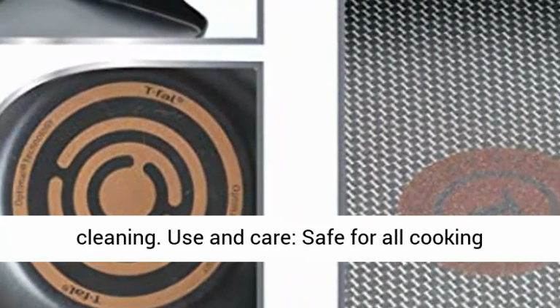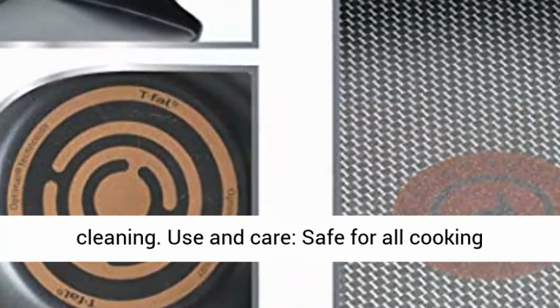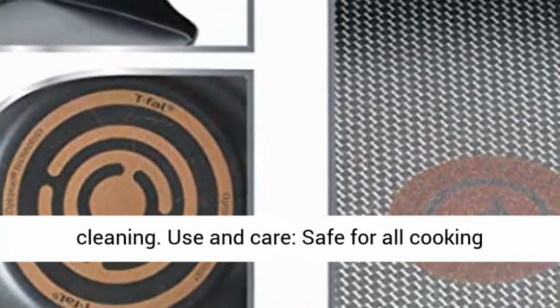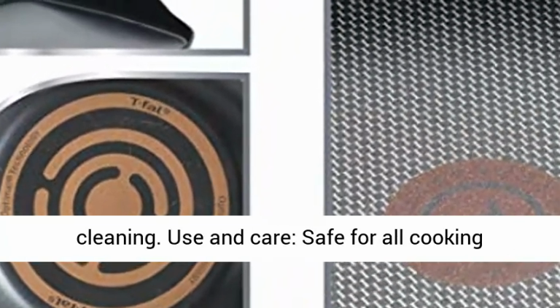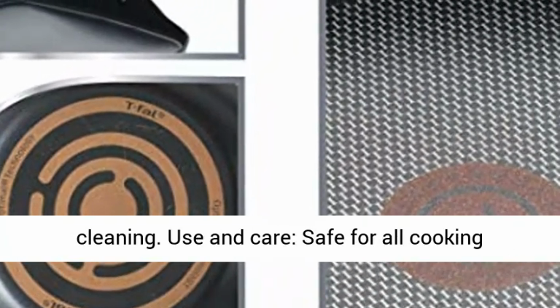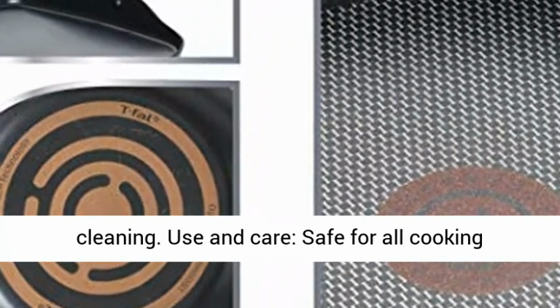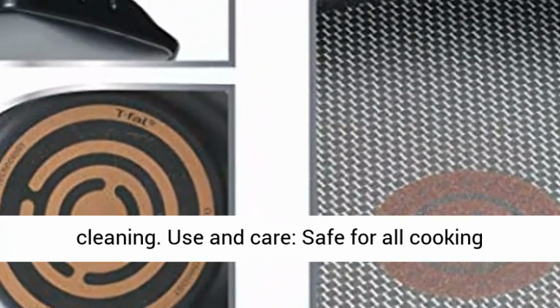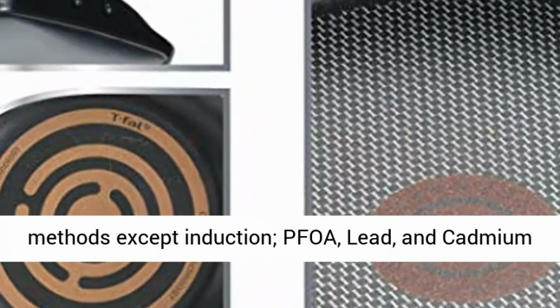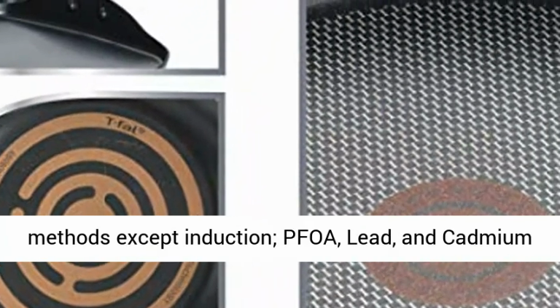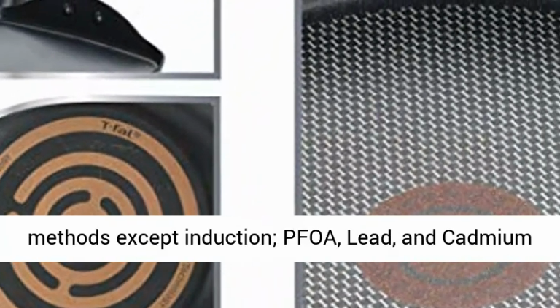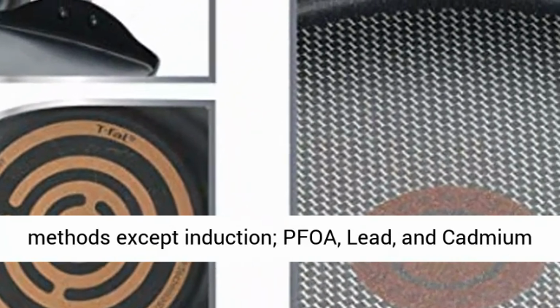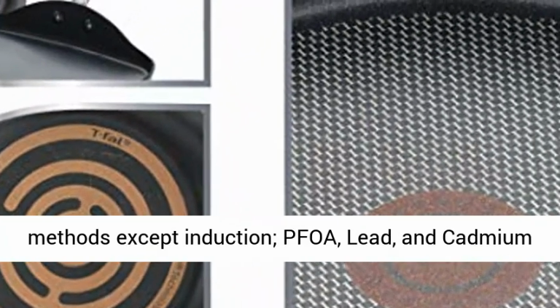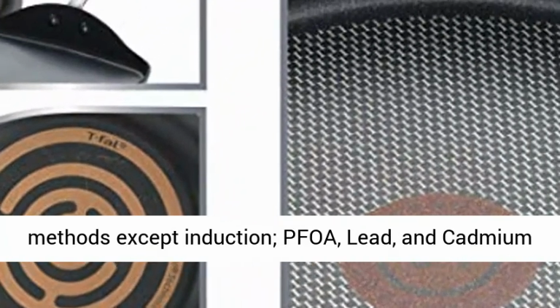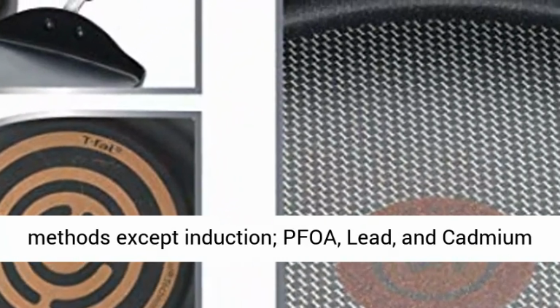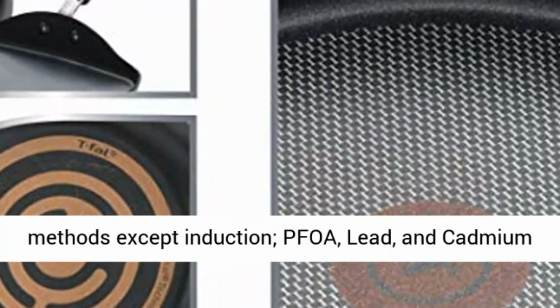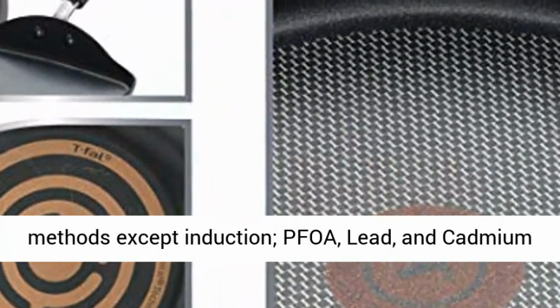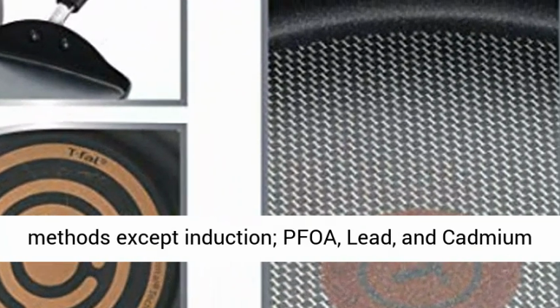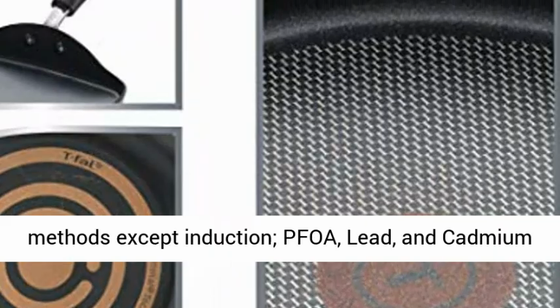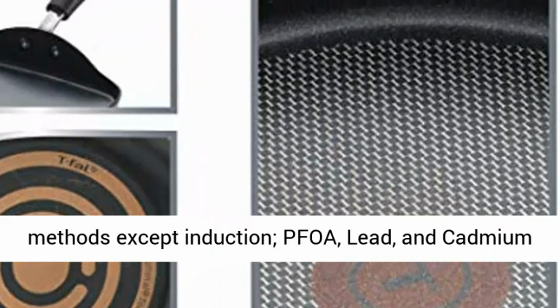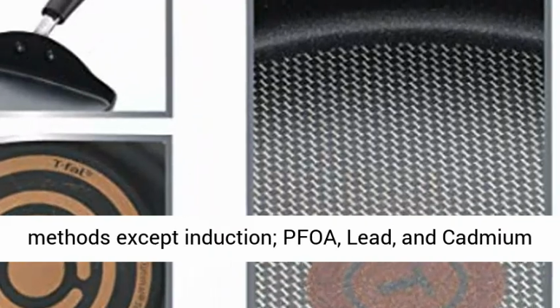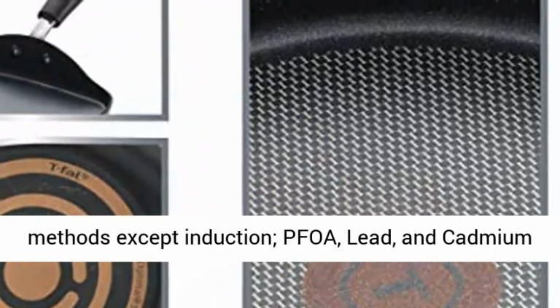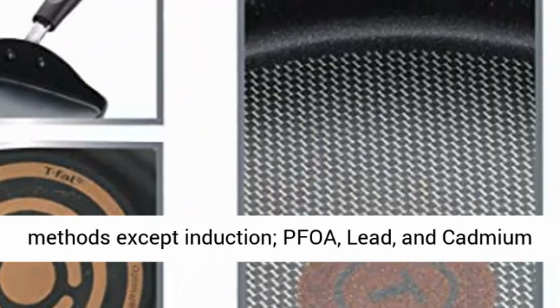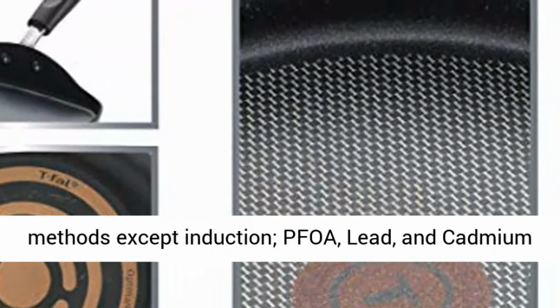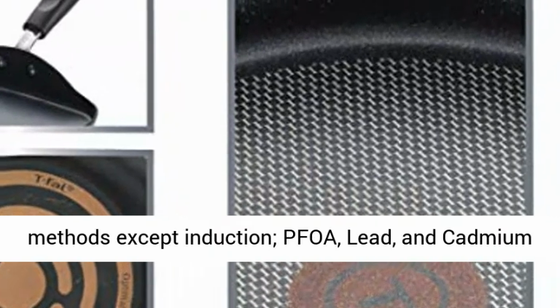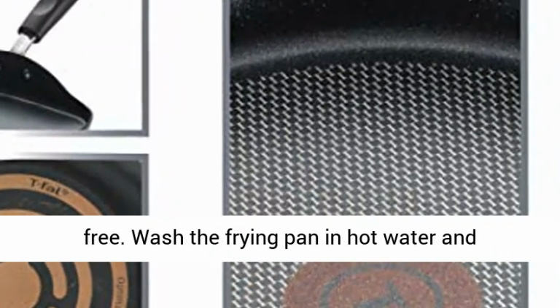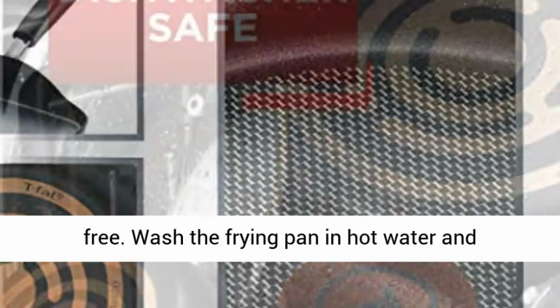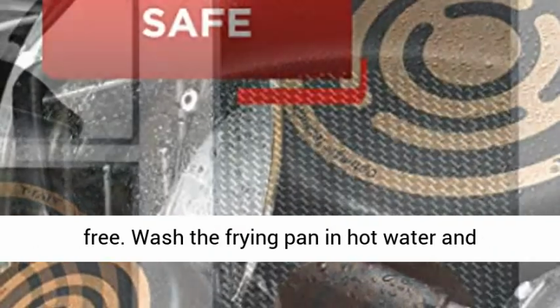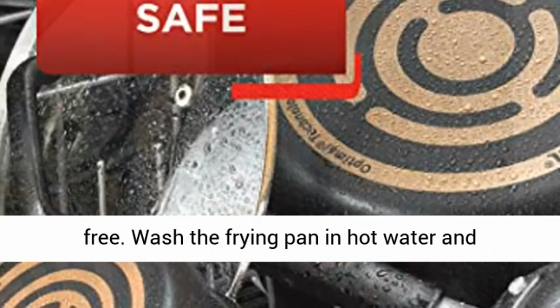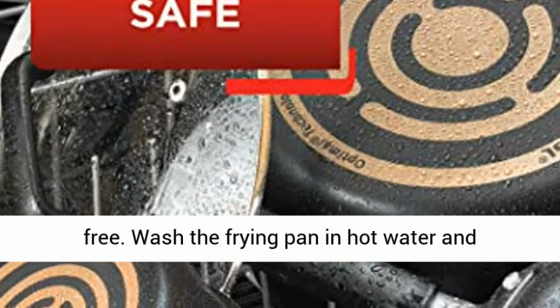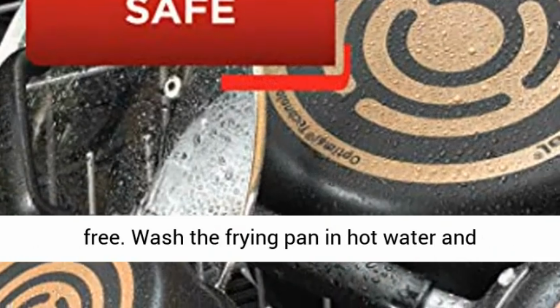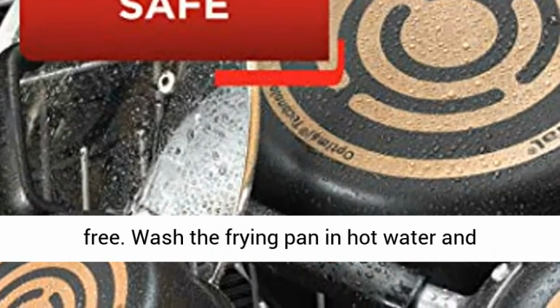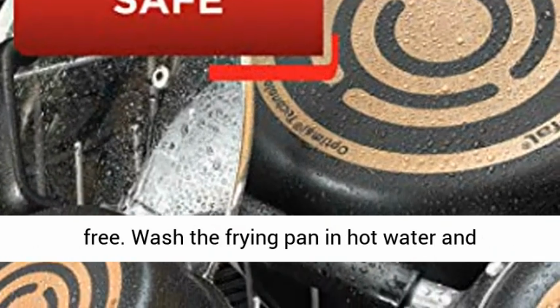Use and care: safe for all cooking methods except induction, and PFOA, lead, and cadmium-free.